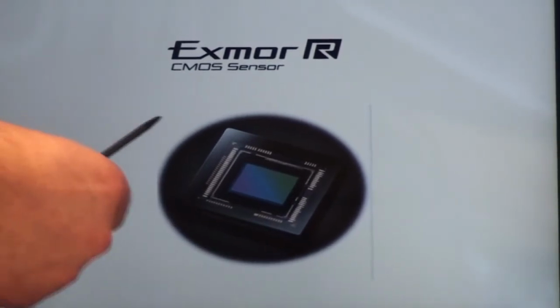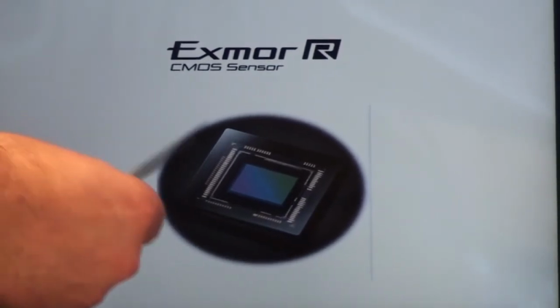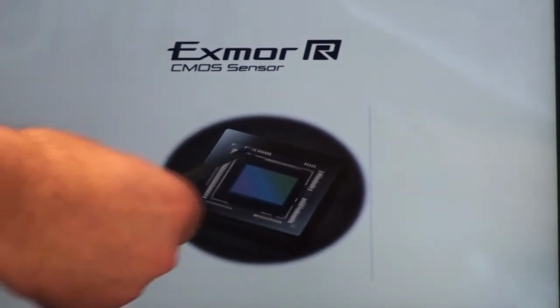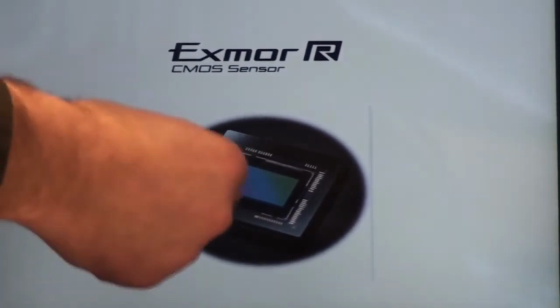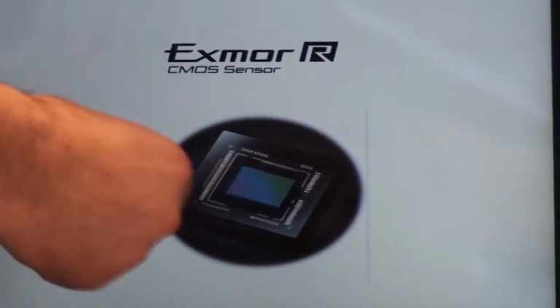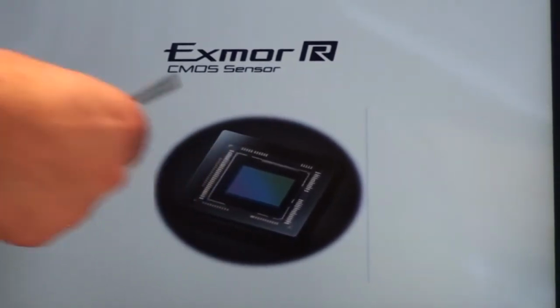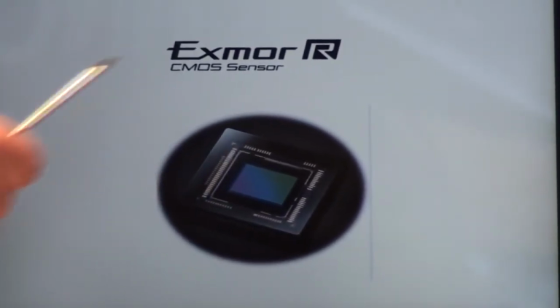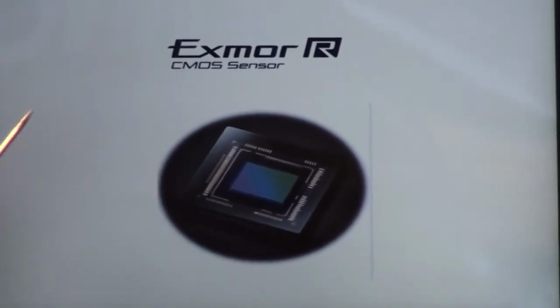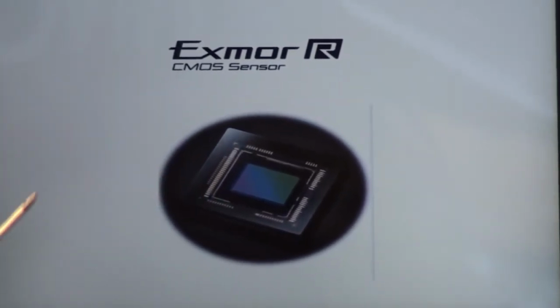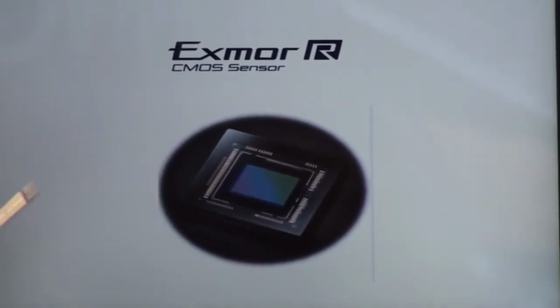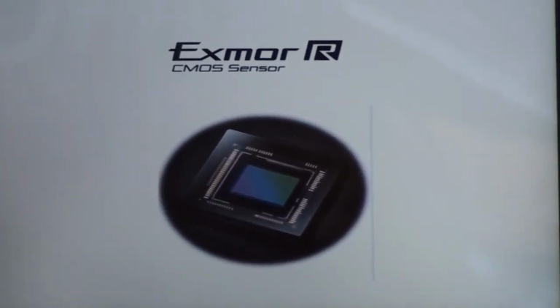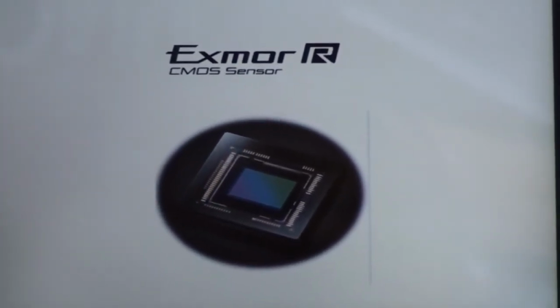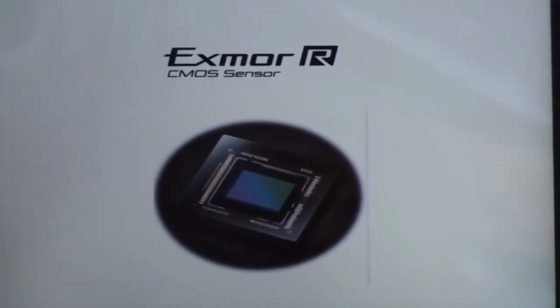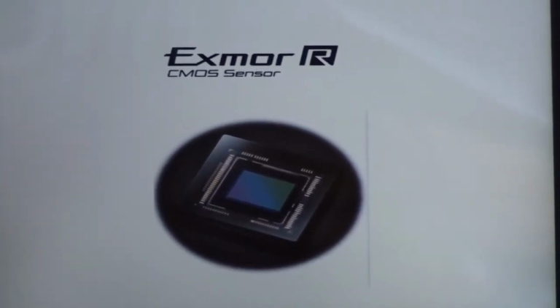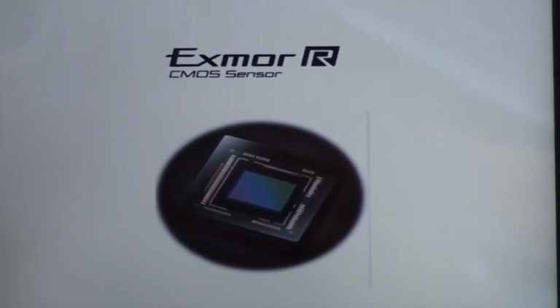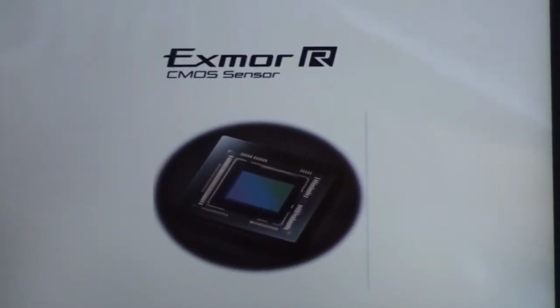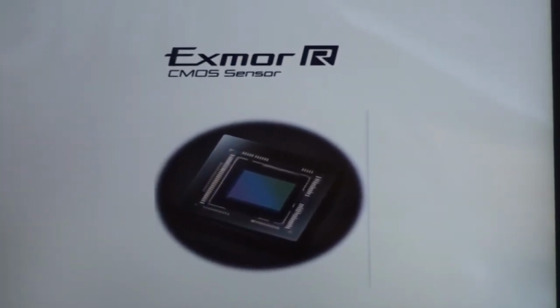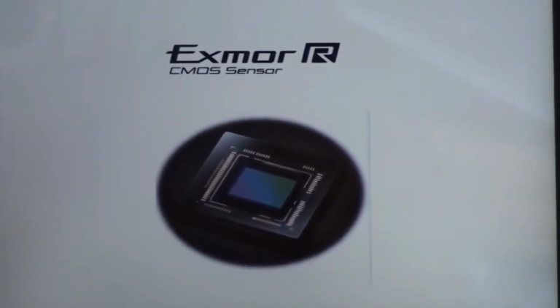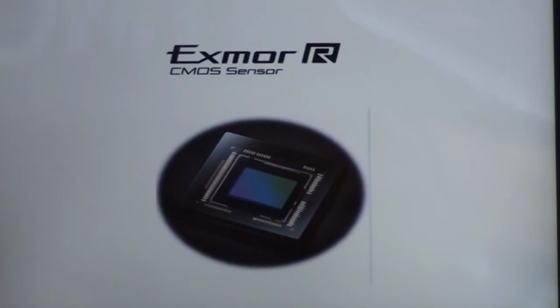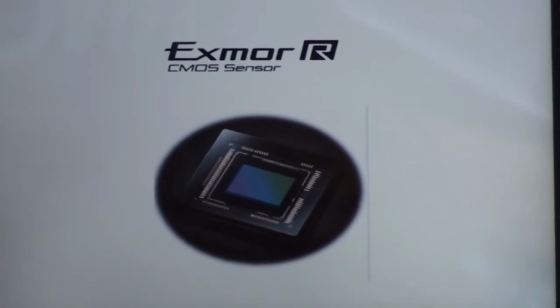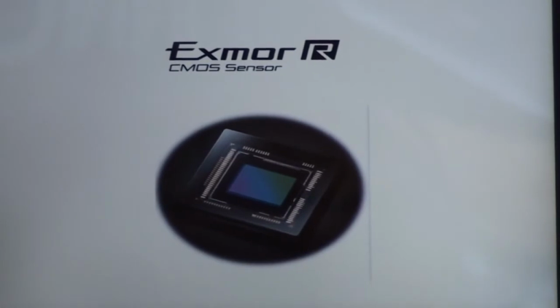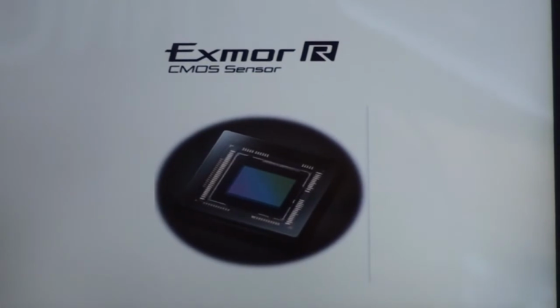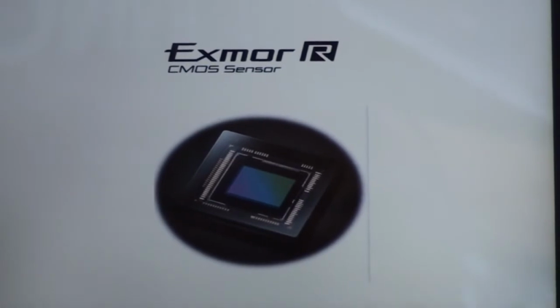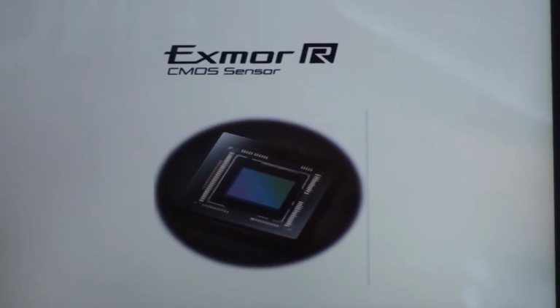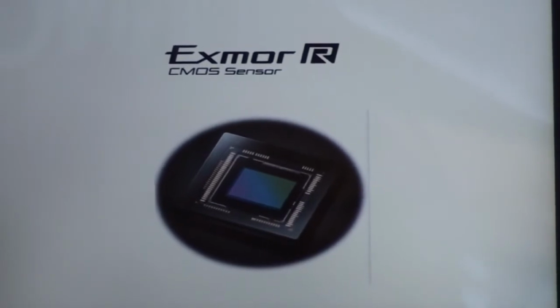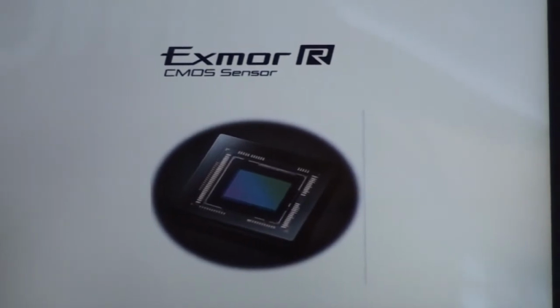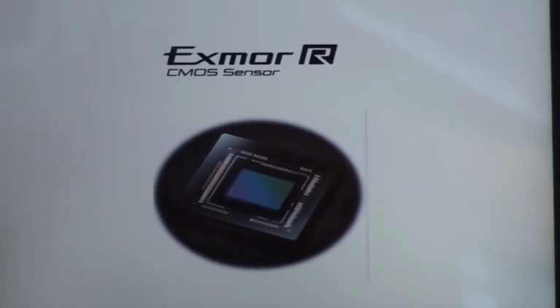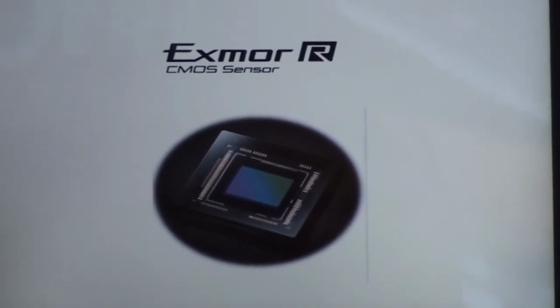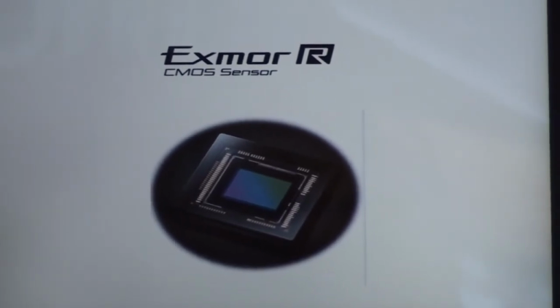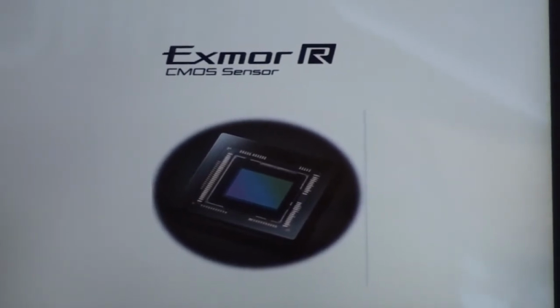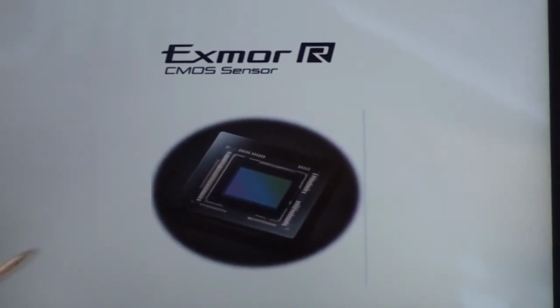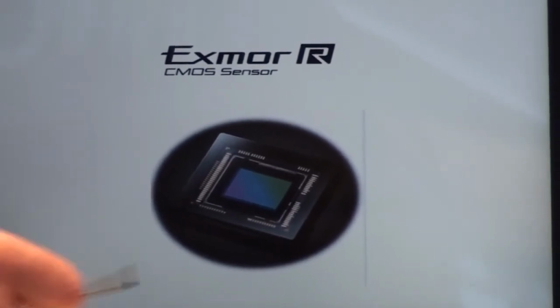Here is an actual Exmor R sensor that you would find behind the lens of a typical camcorder or camera from Sony.